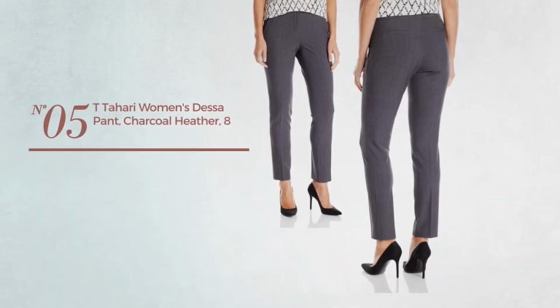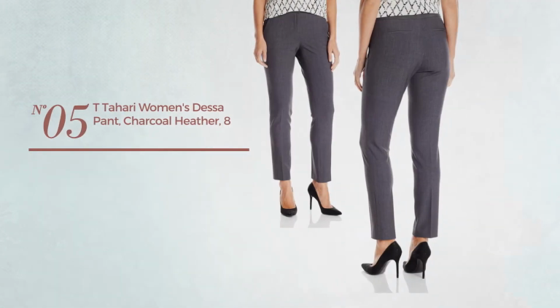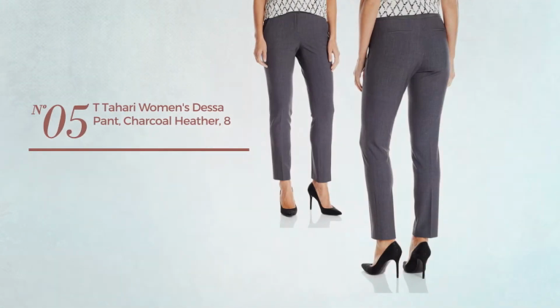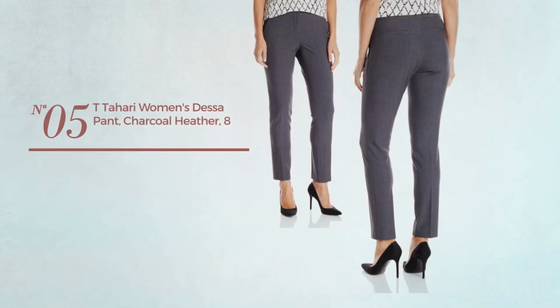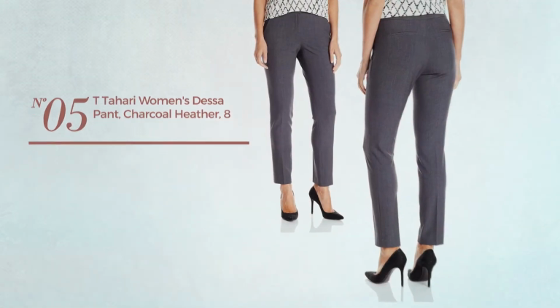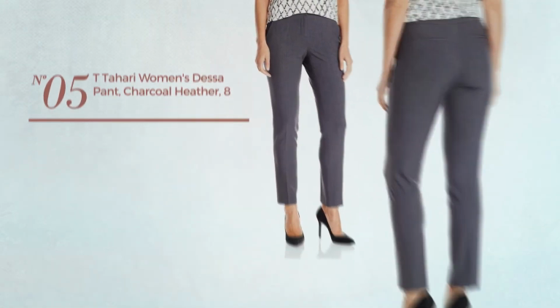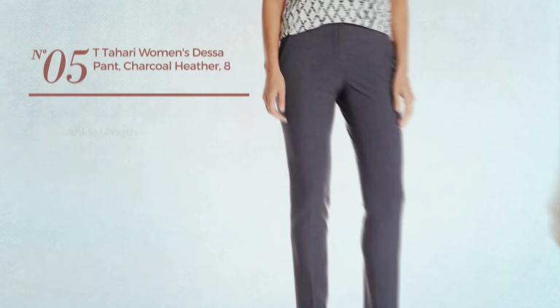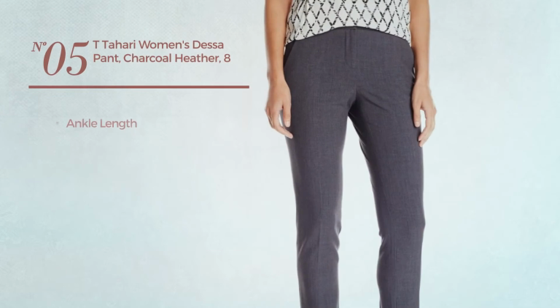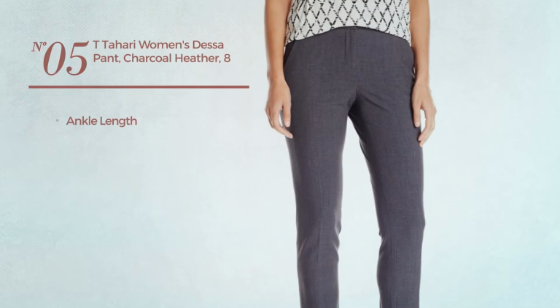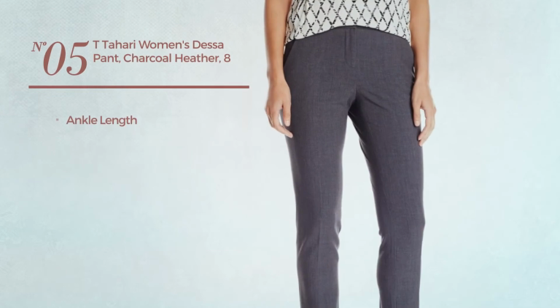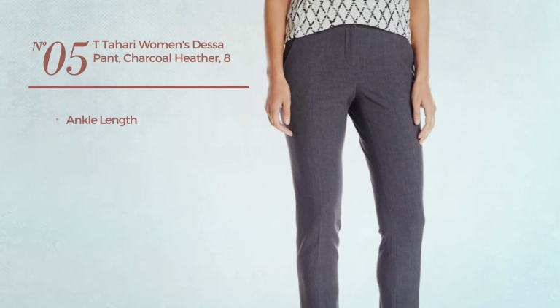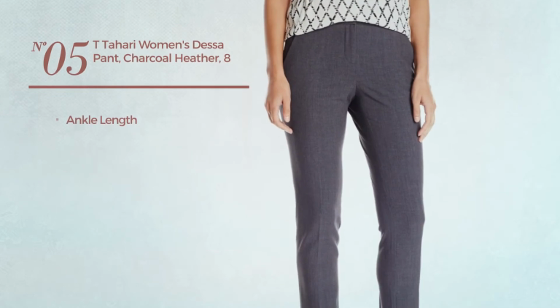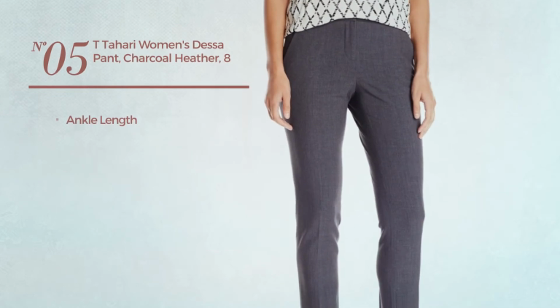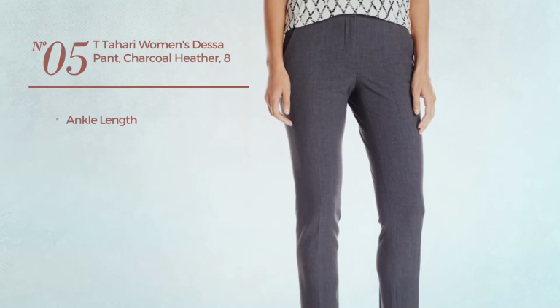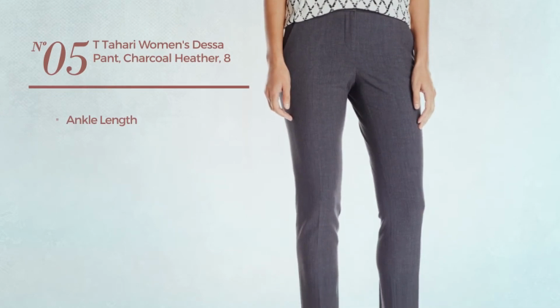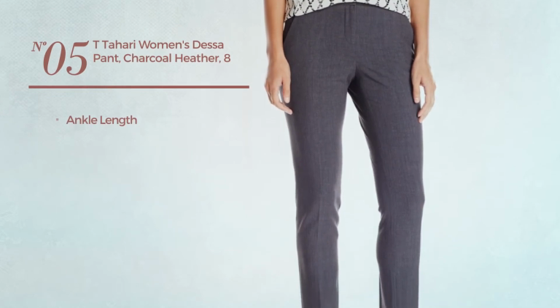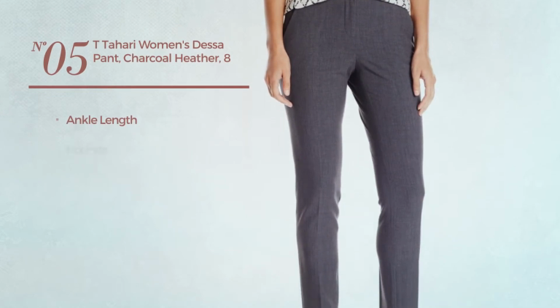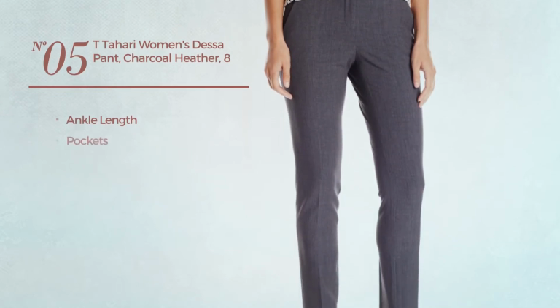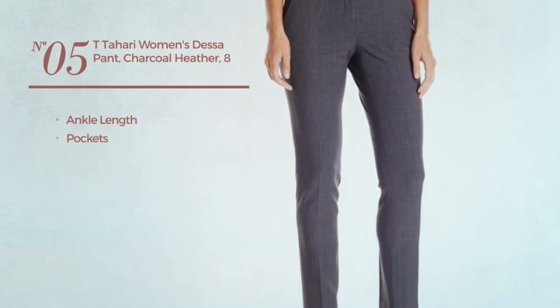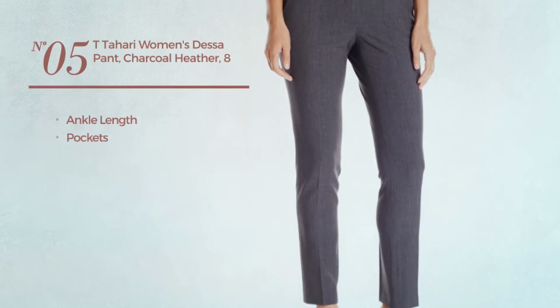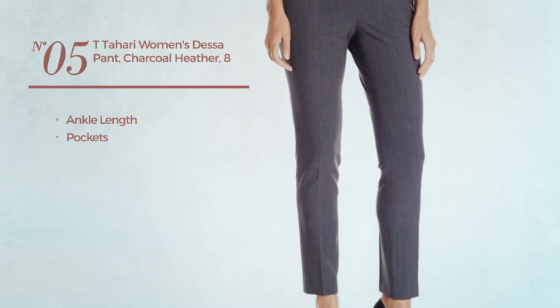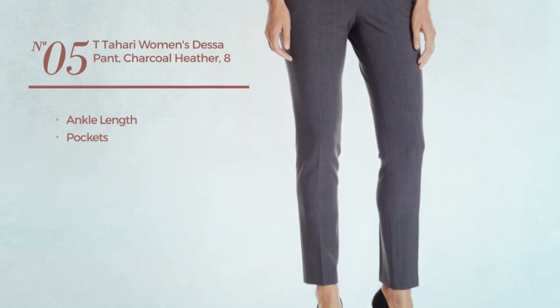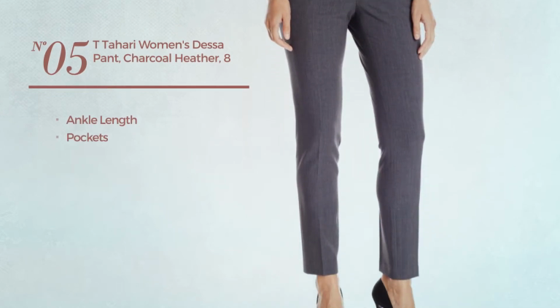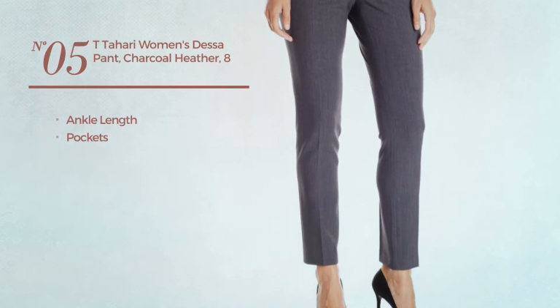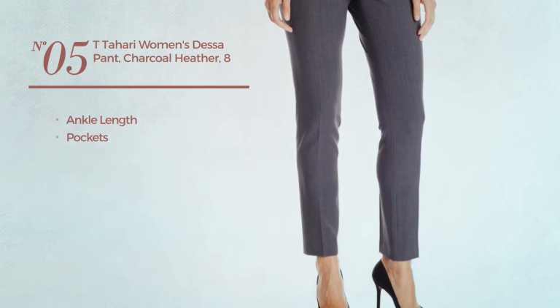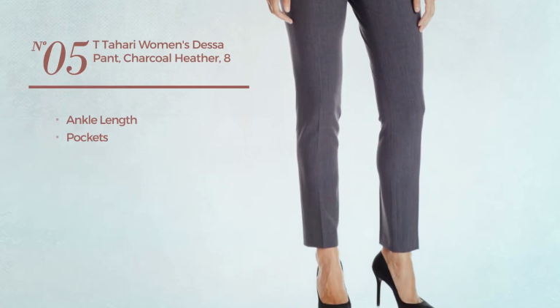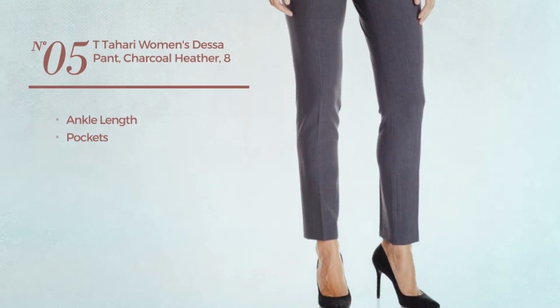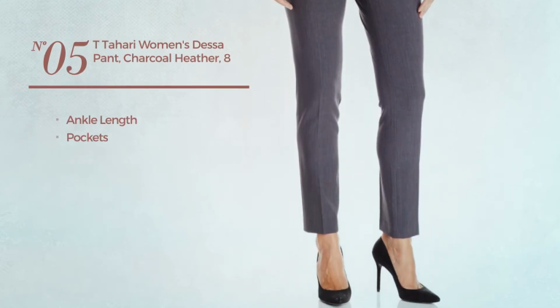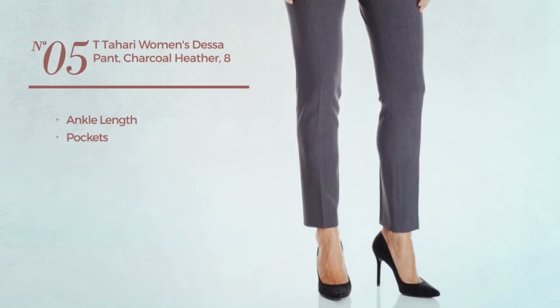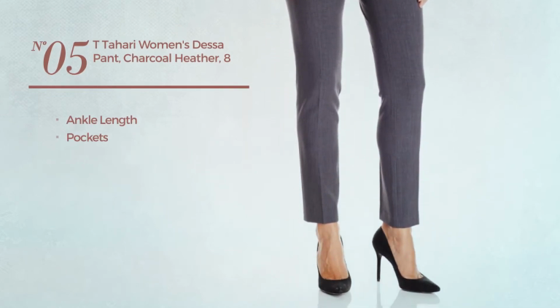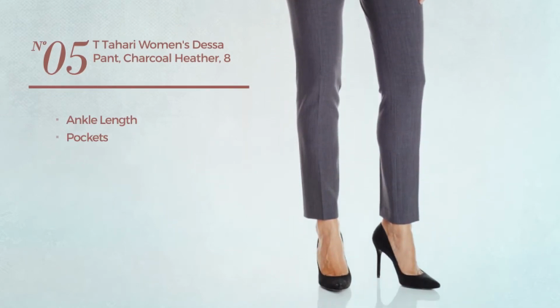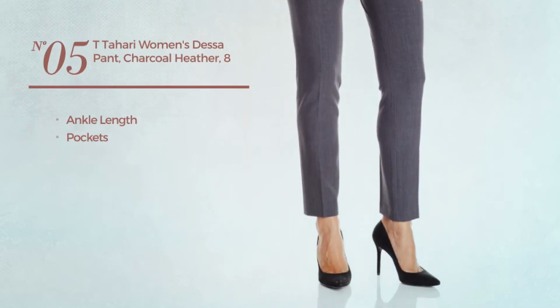Number 5, an ankle-length garment with pockets. Available only in charcoal color.